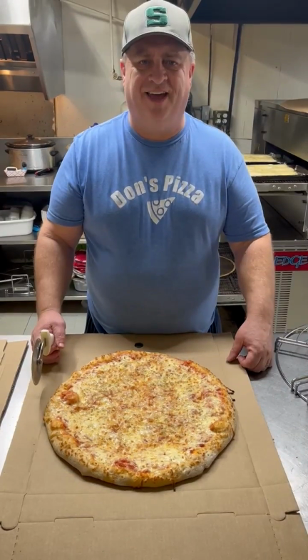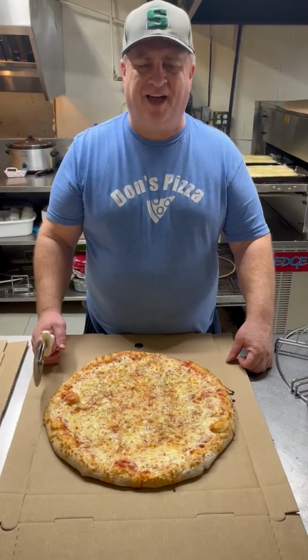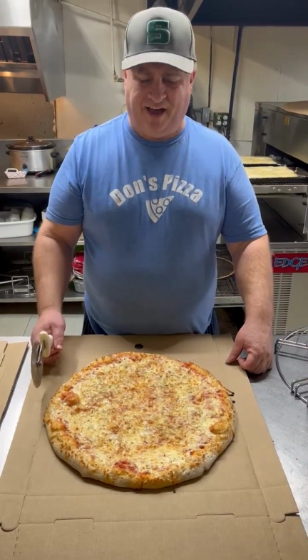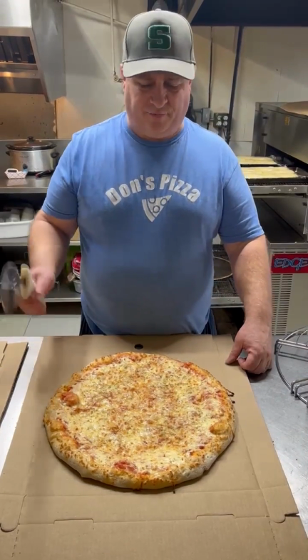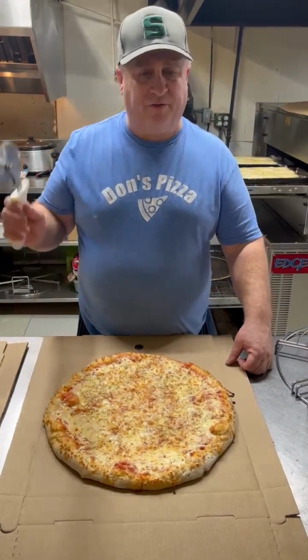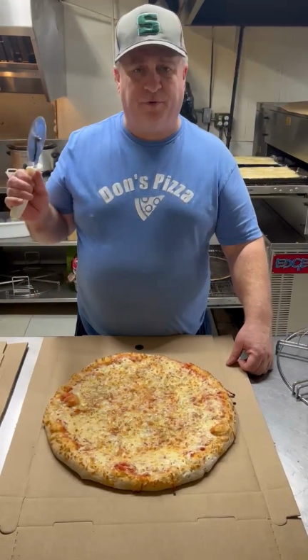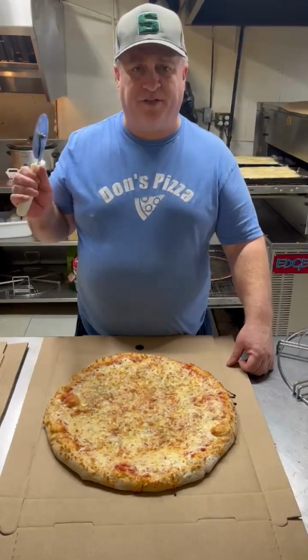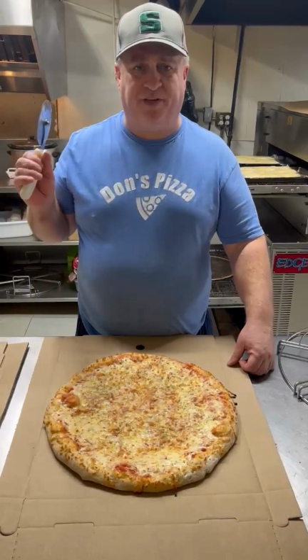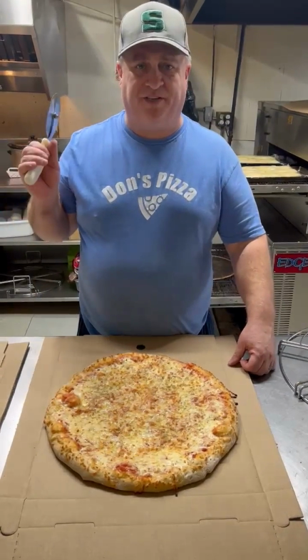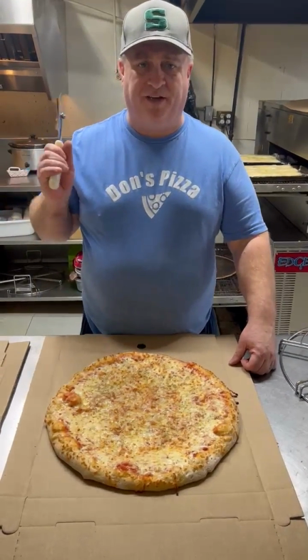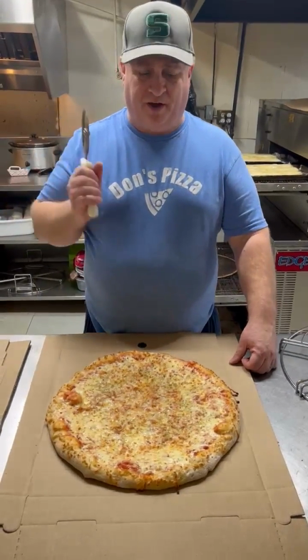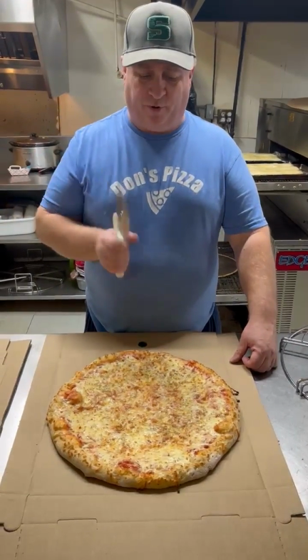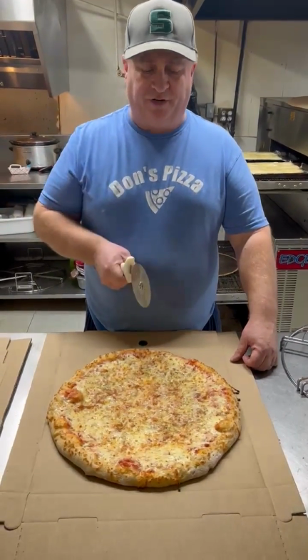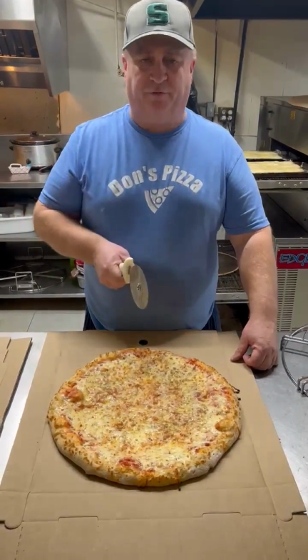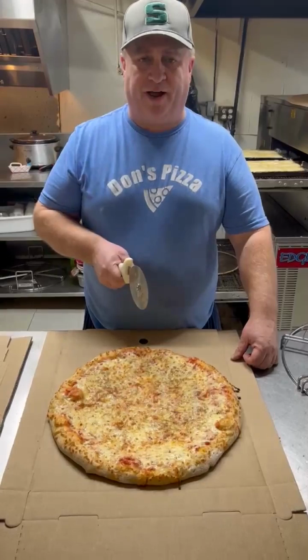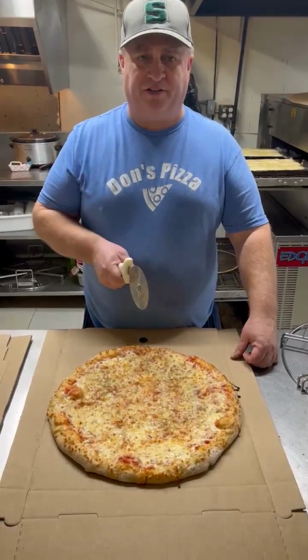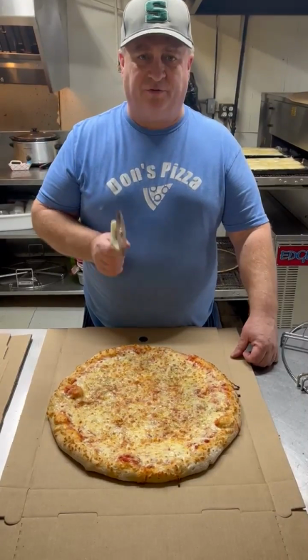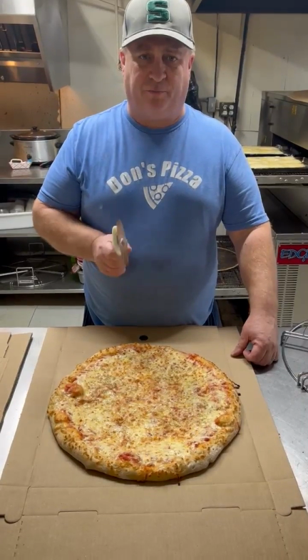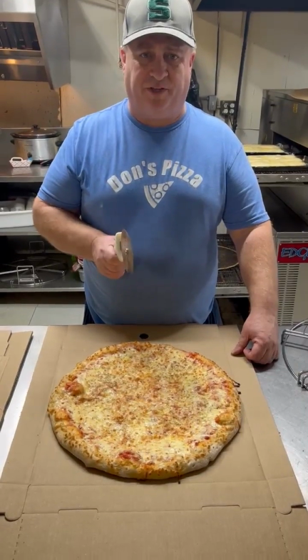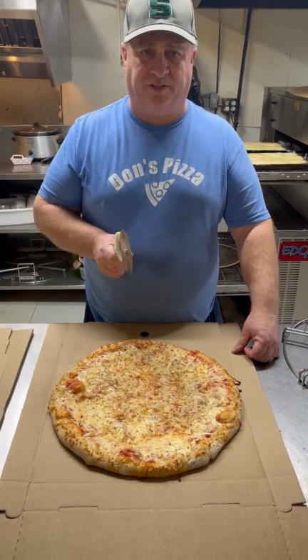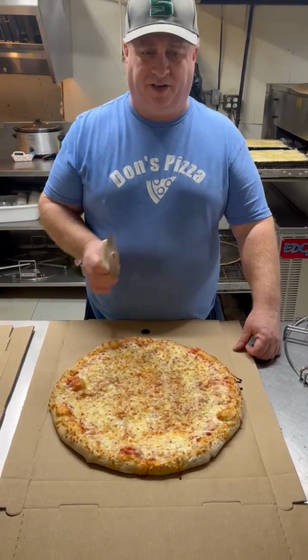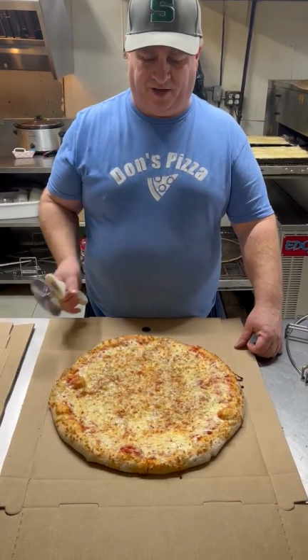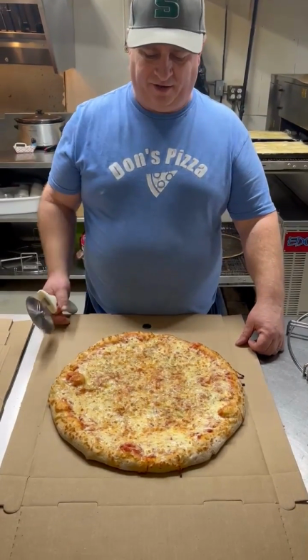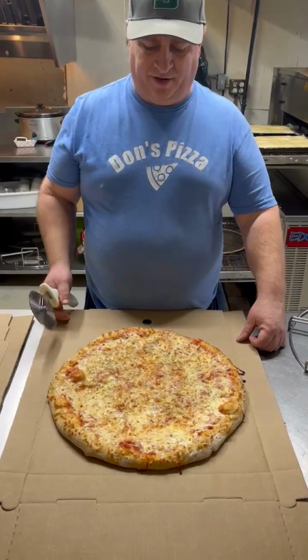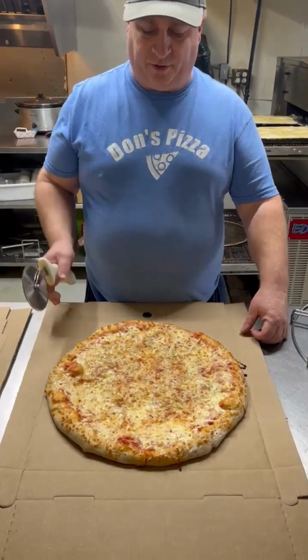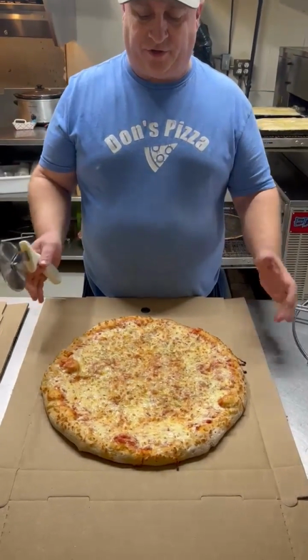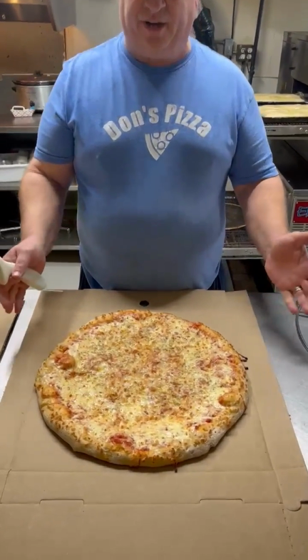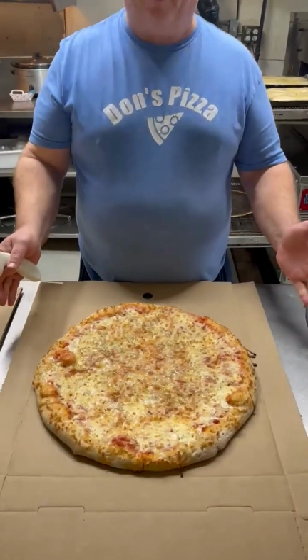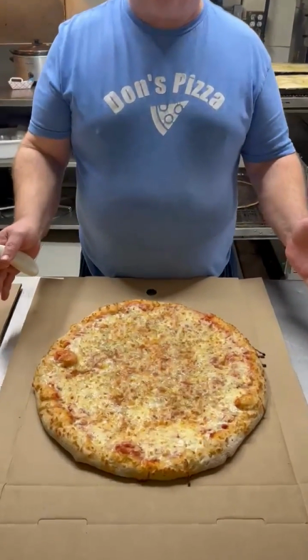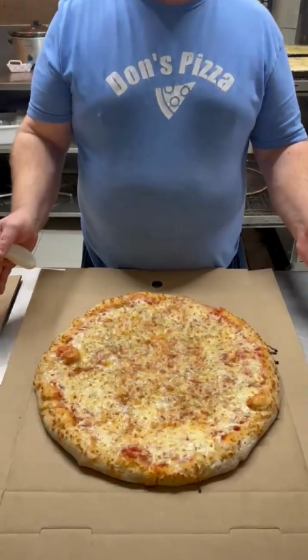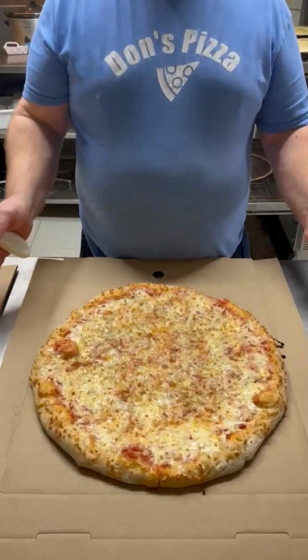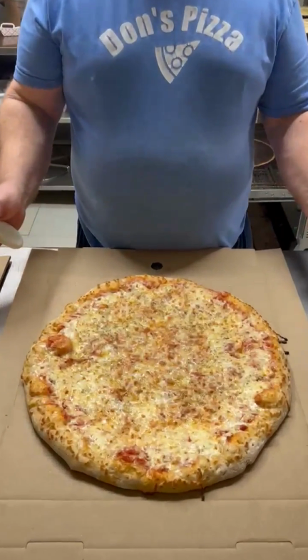Hi, I'm Don from Don's Pizza, and we're going to do fractions of the pizza today. So we're starting out with a whole pizza.